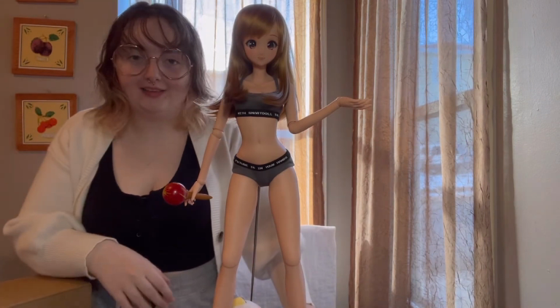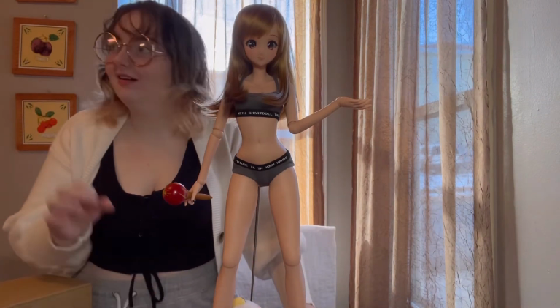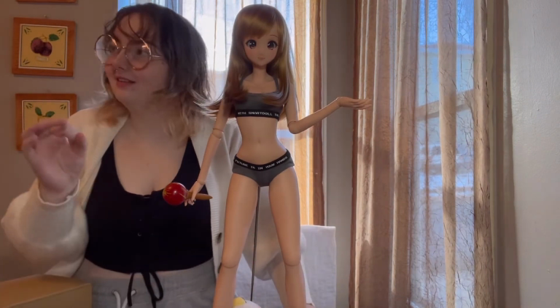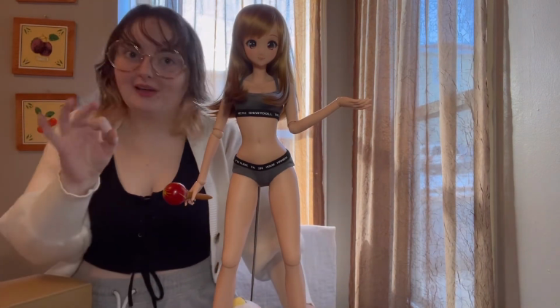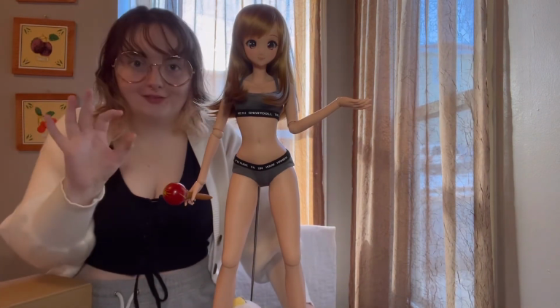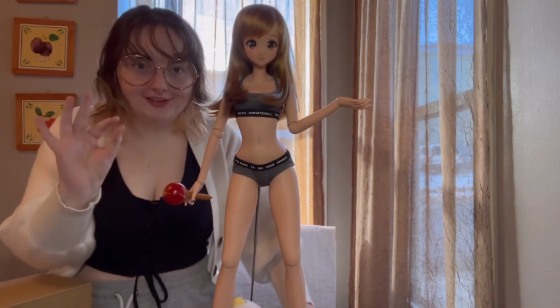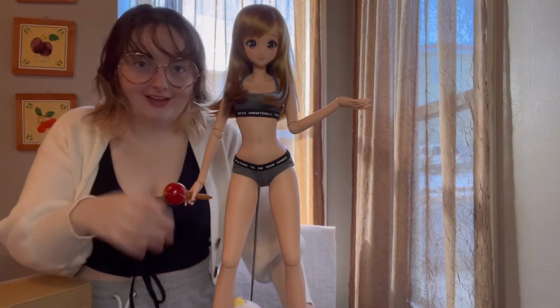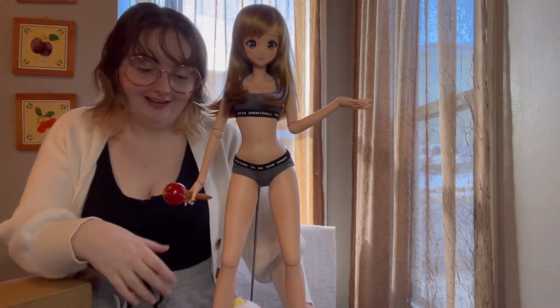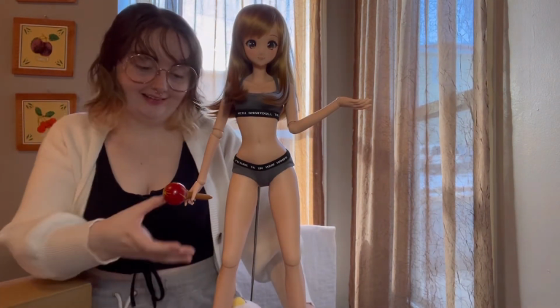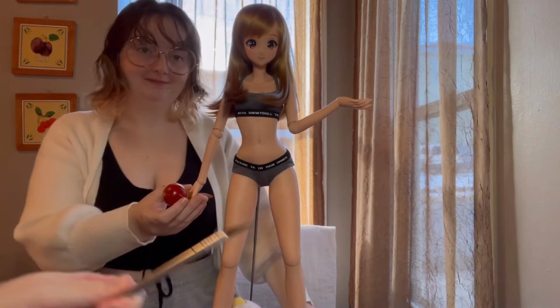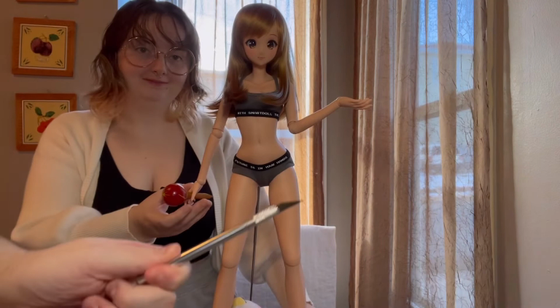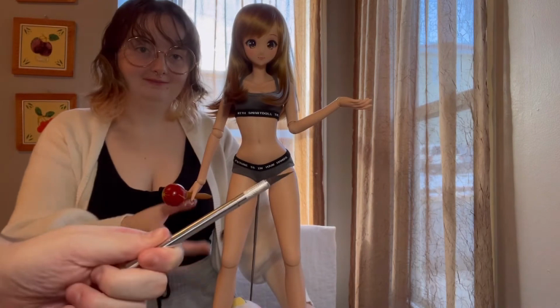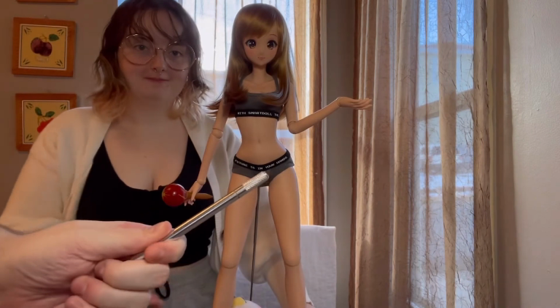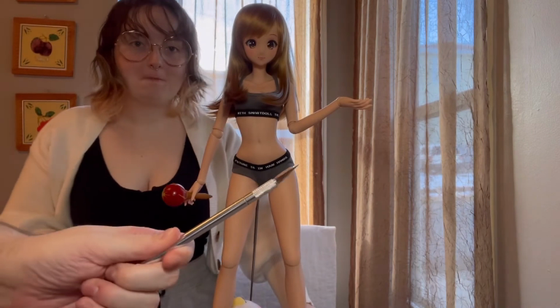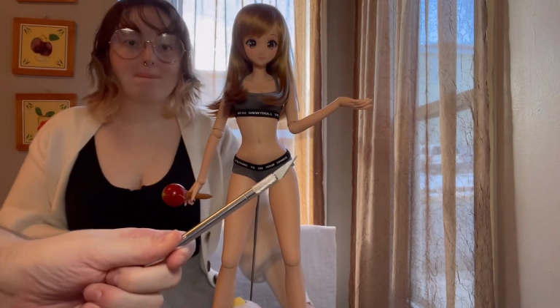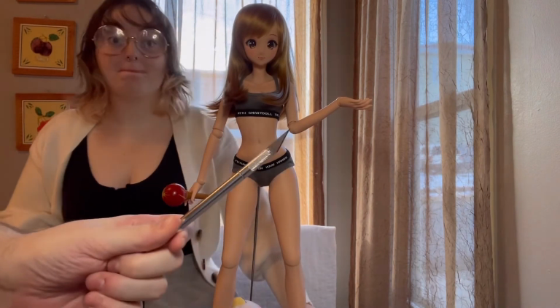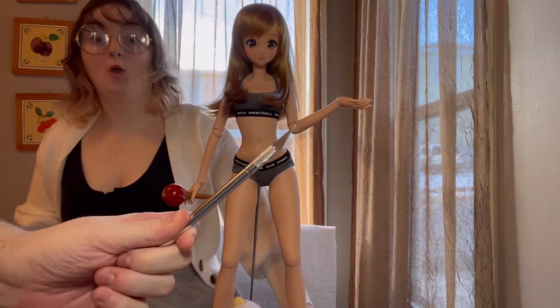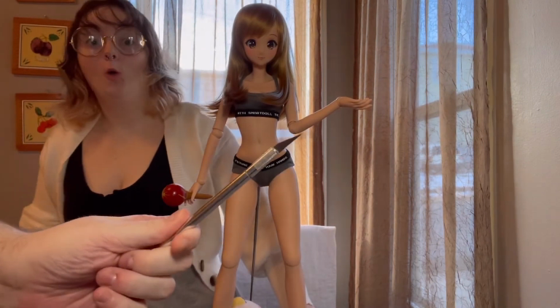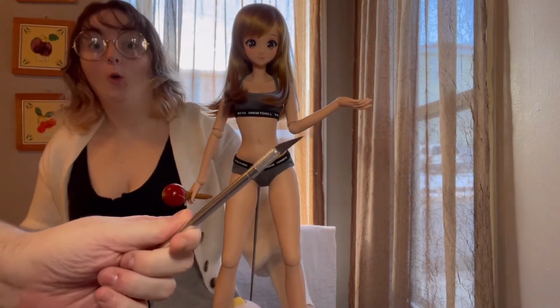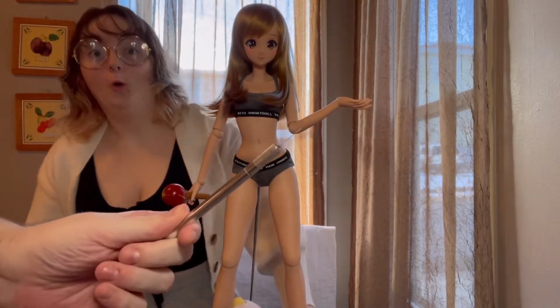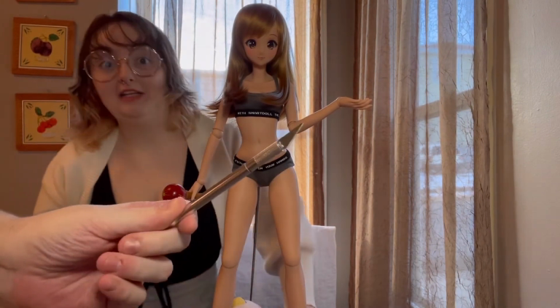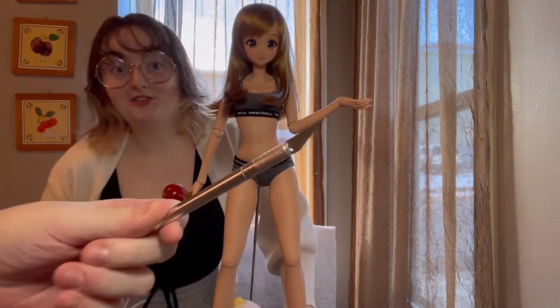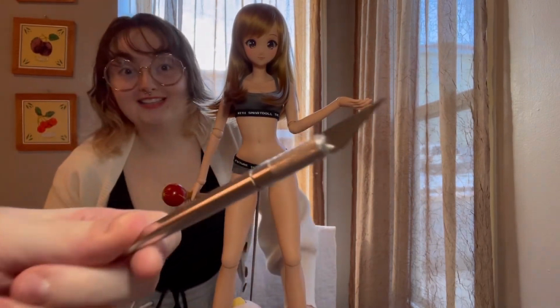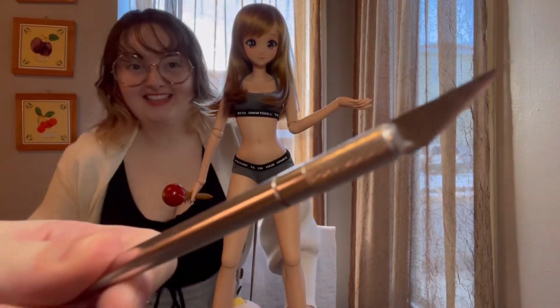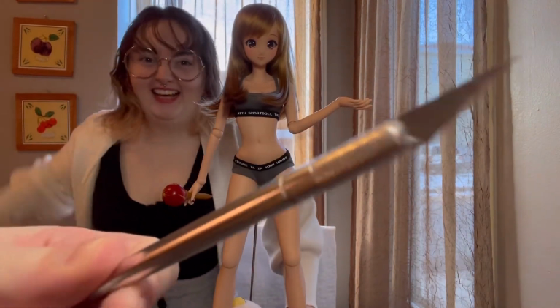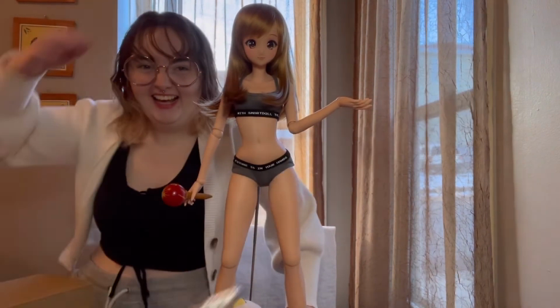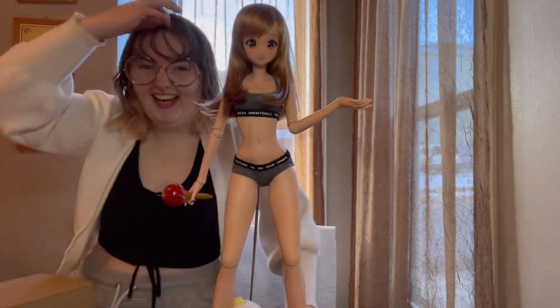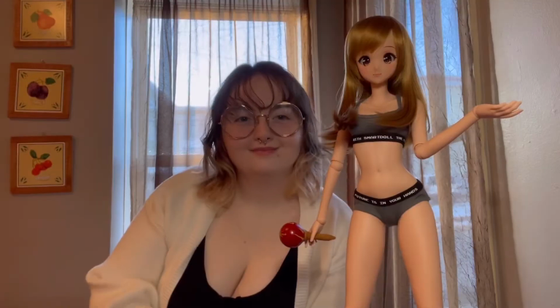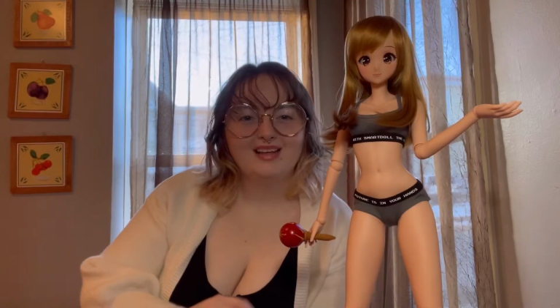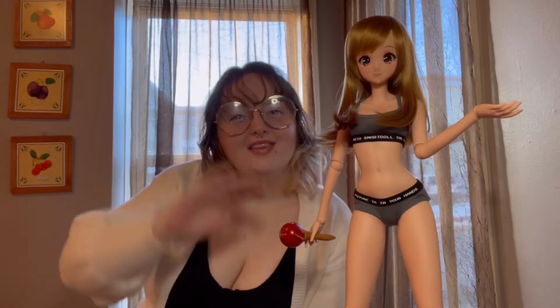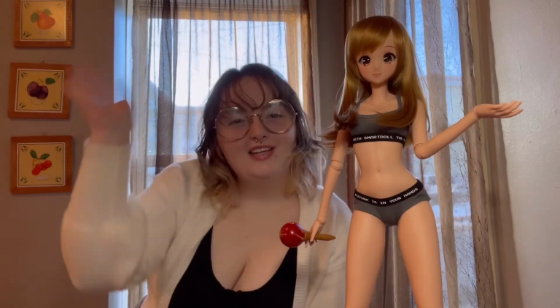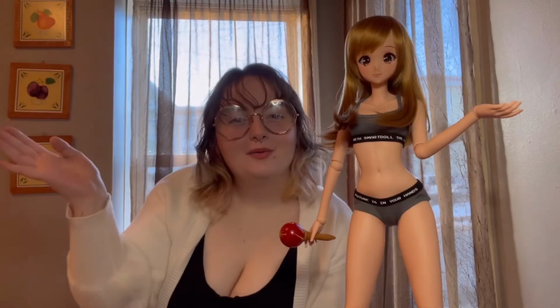I love that the hands are squishy, so you can basically make her hold anything. This one's big enough to go around my hand. She's a little sharp though — watch out, that's dangerous!